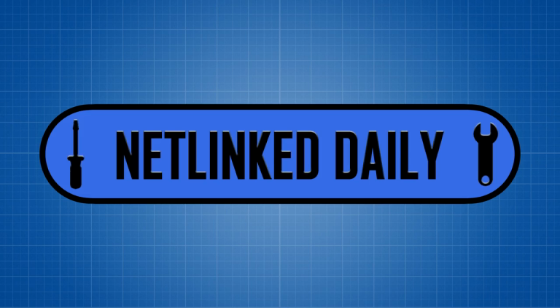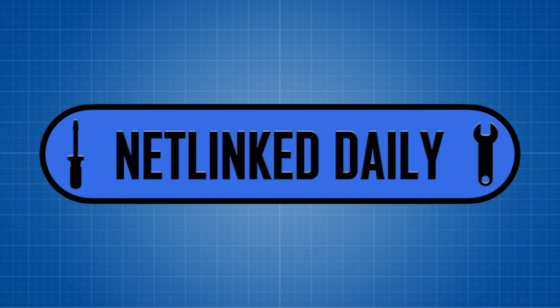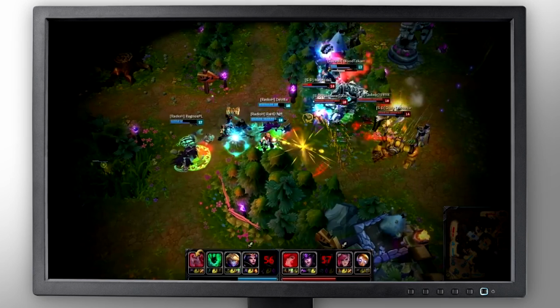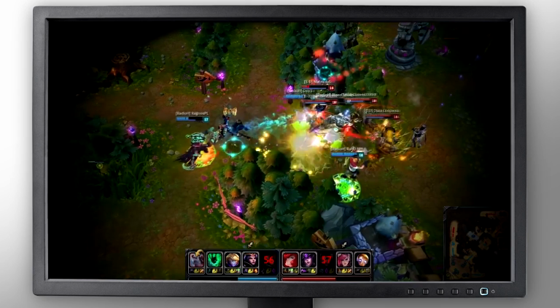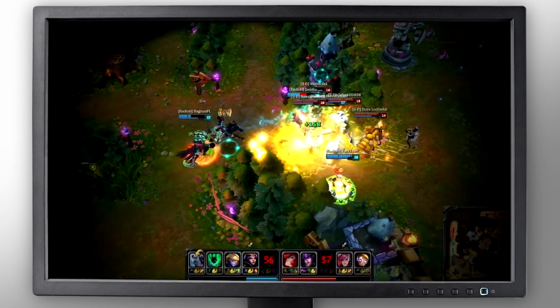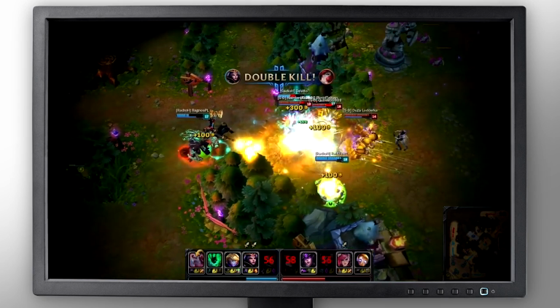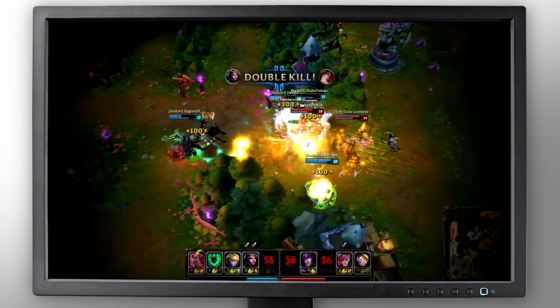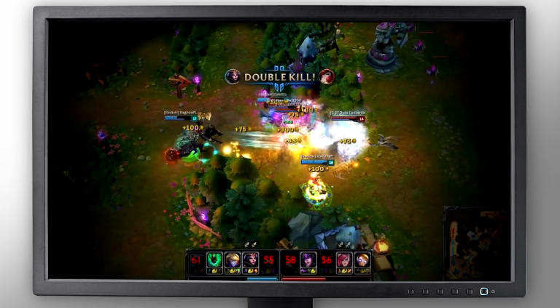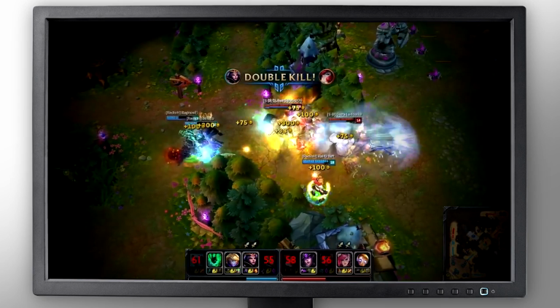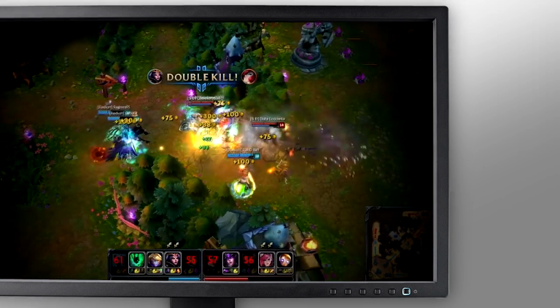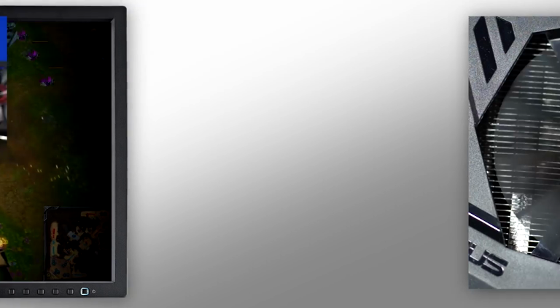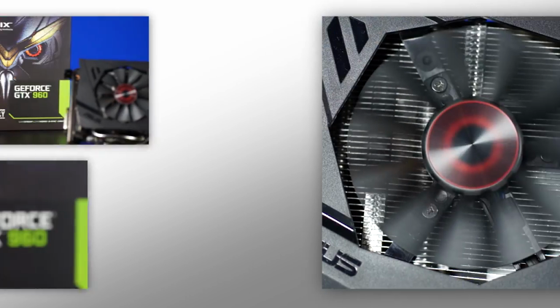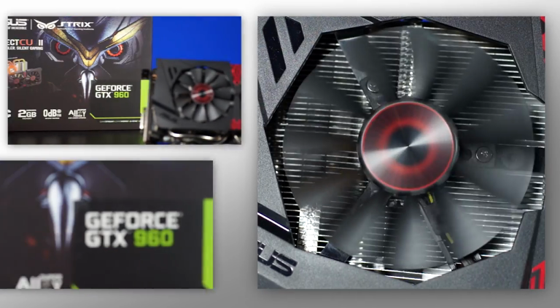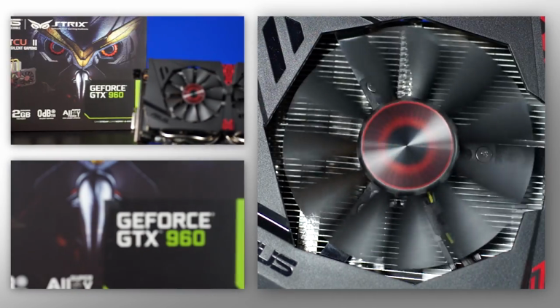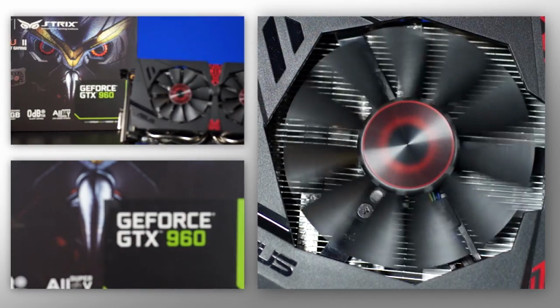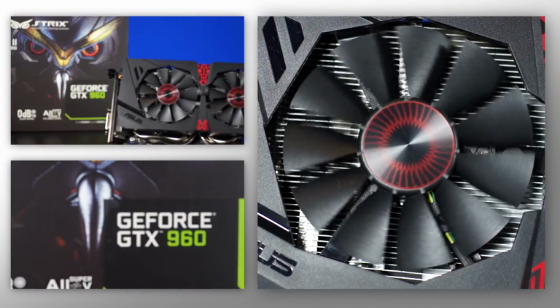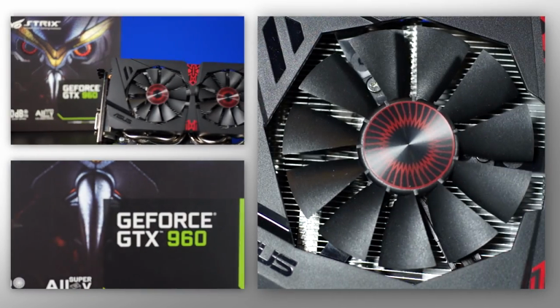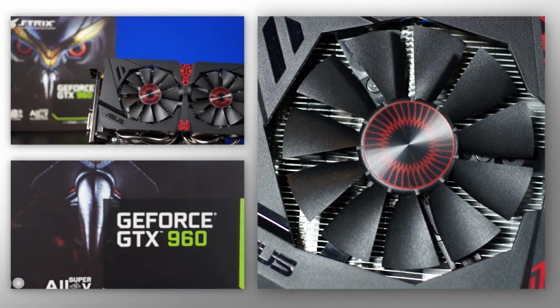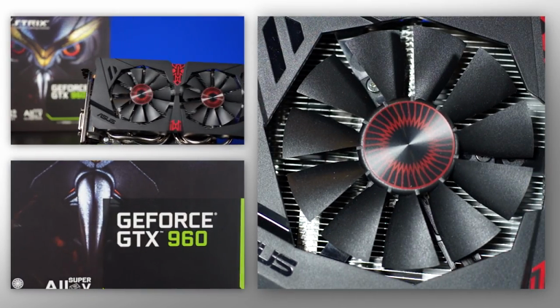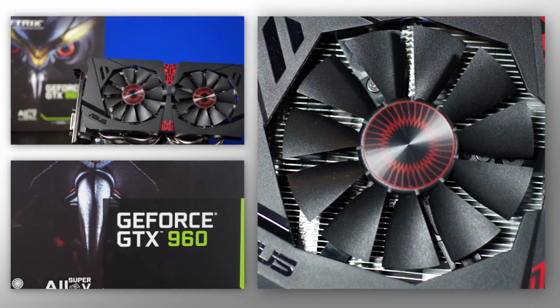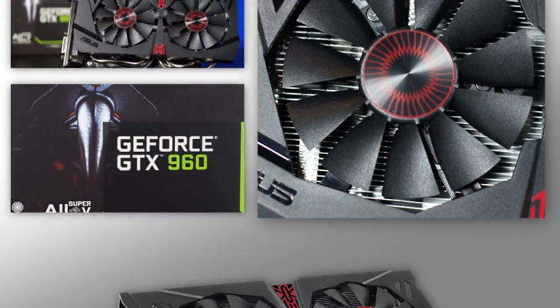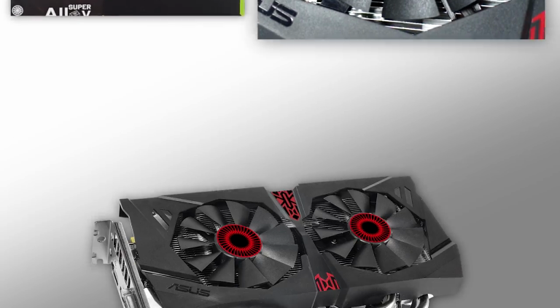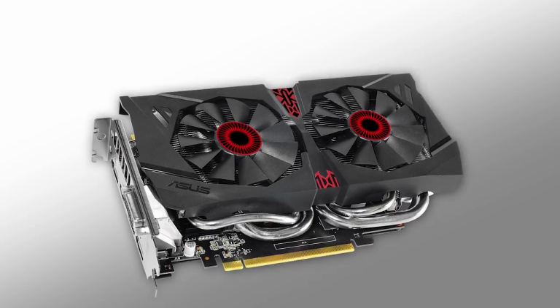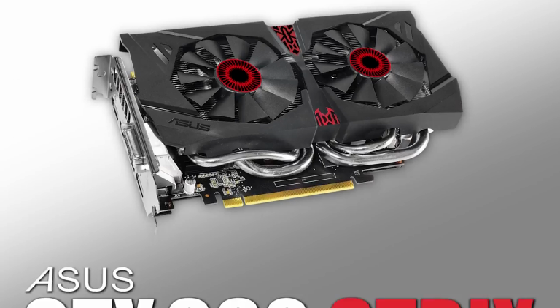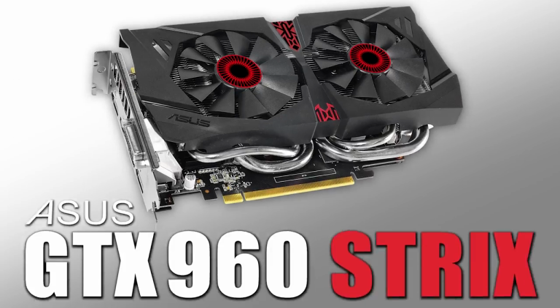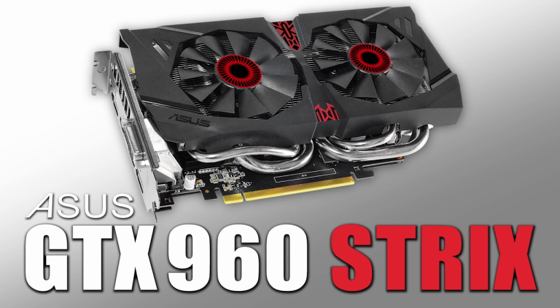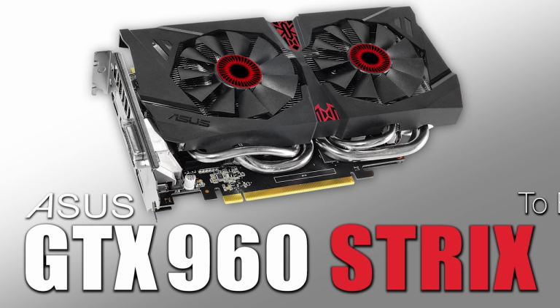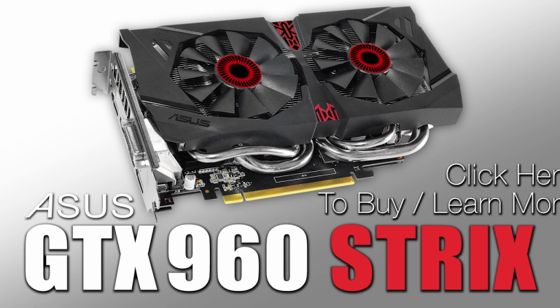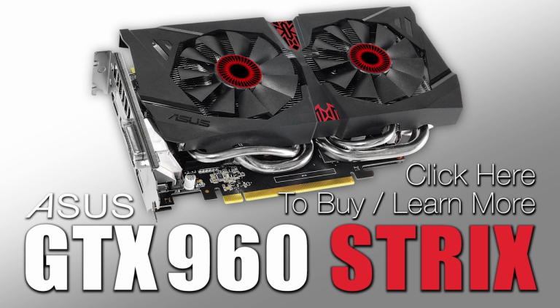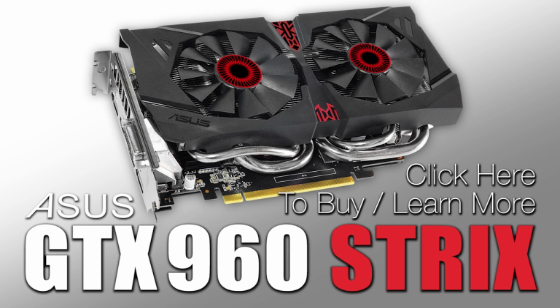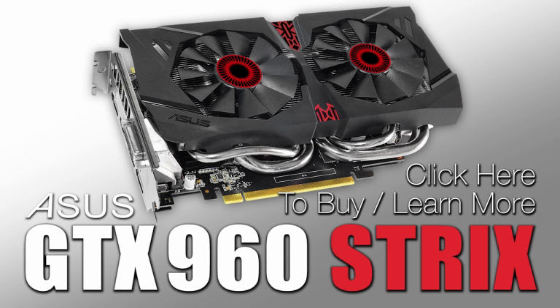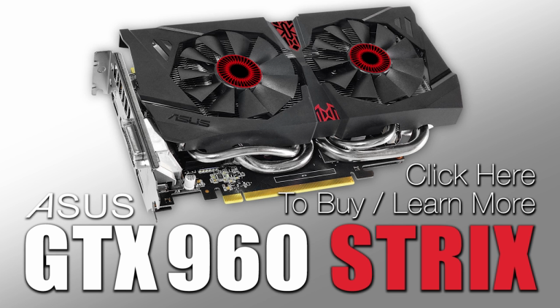Play MOBAs in silence with Zero Decibel Fan Technology and the Strix GTX 960 by ASUS.